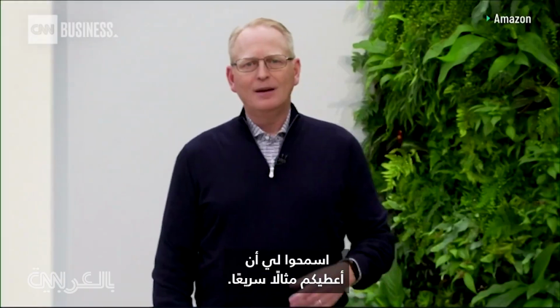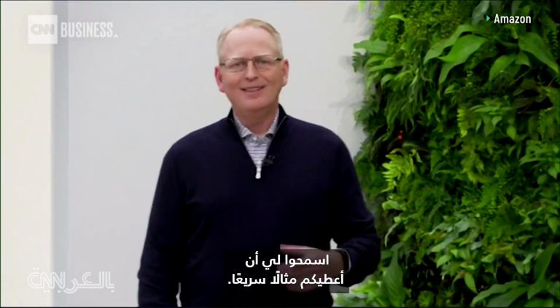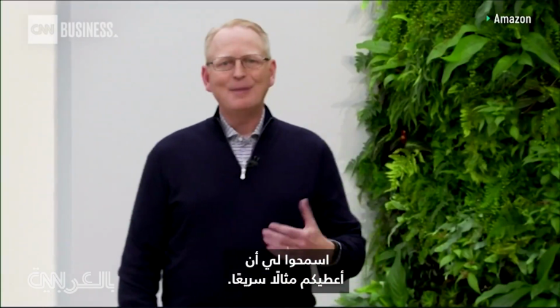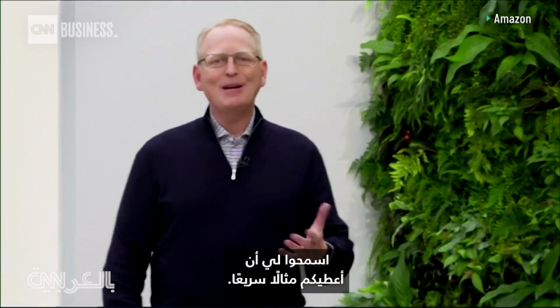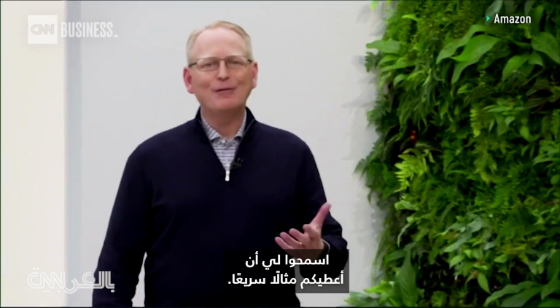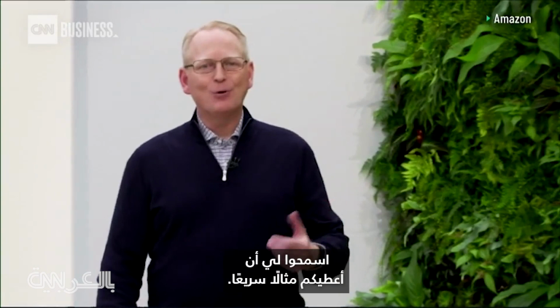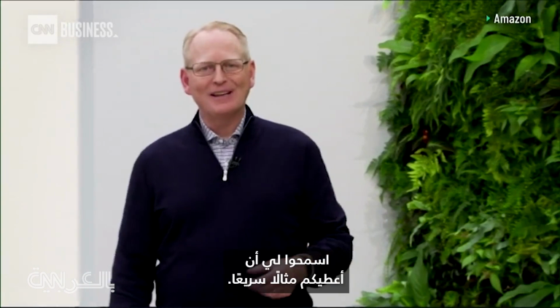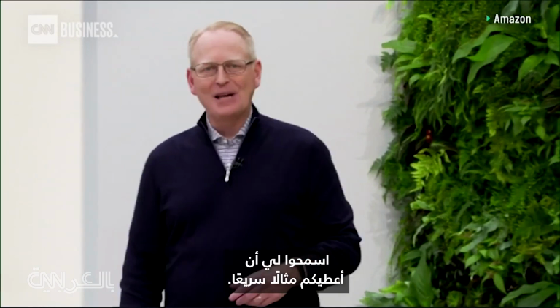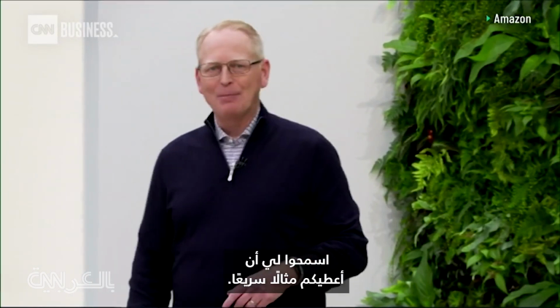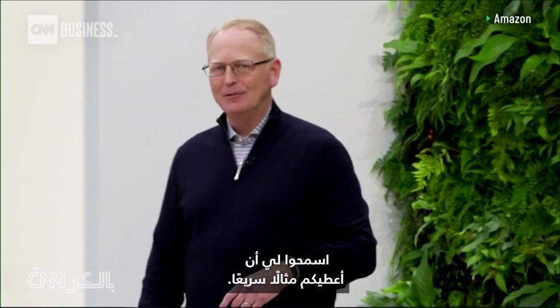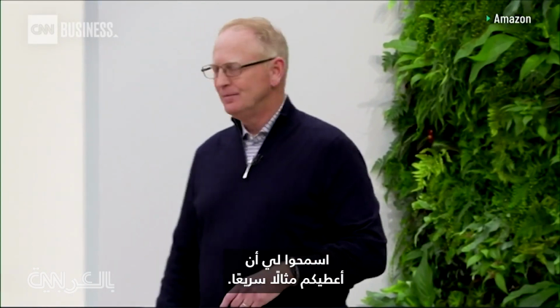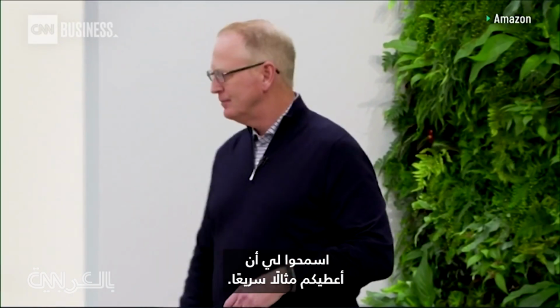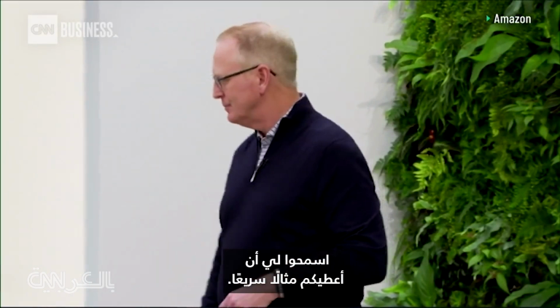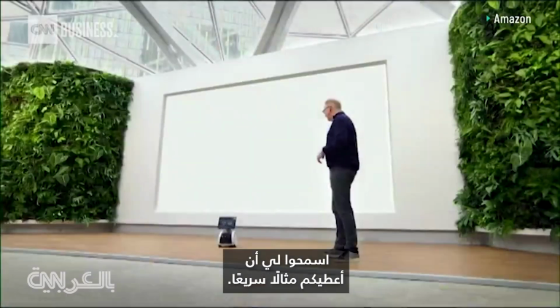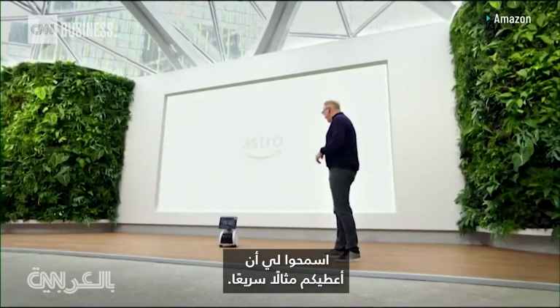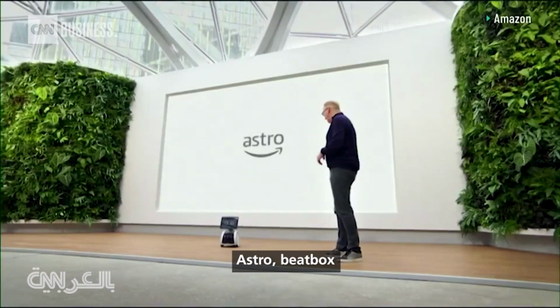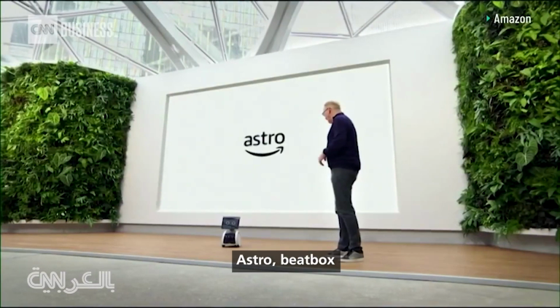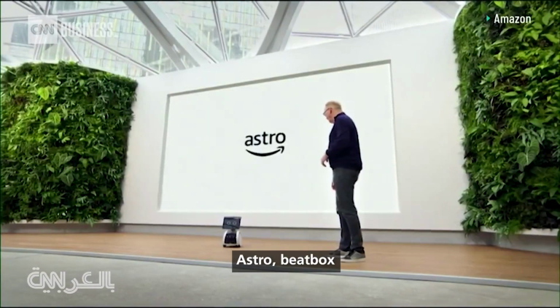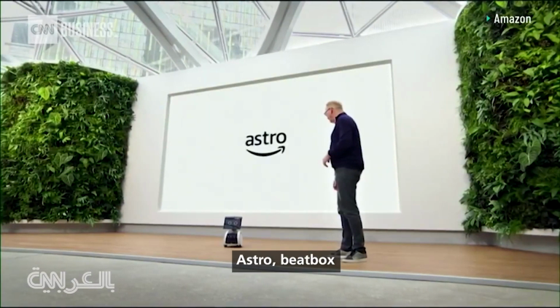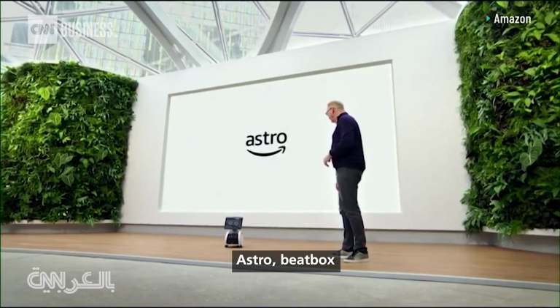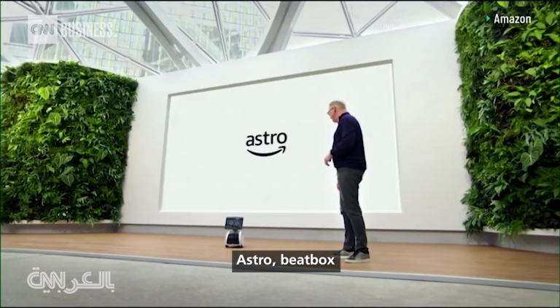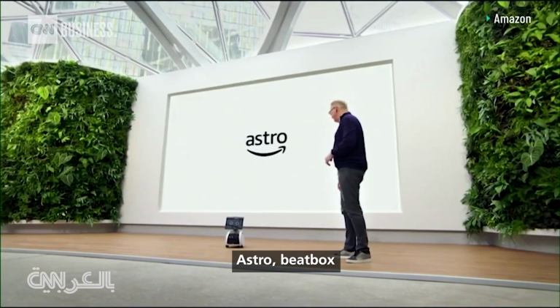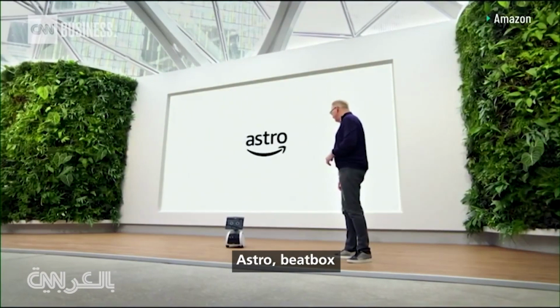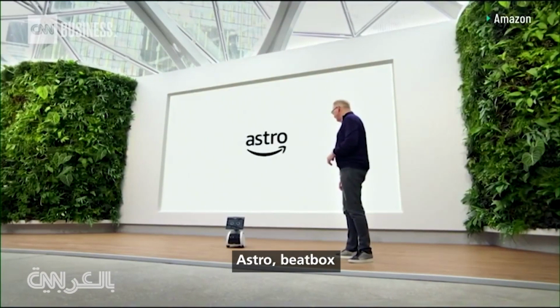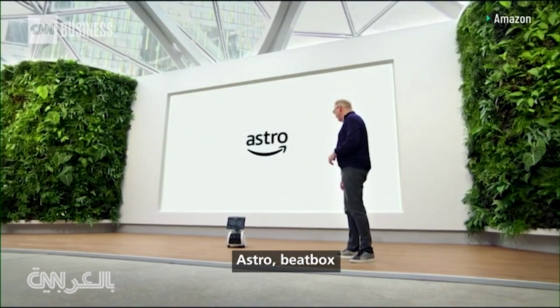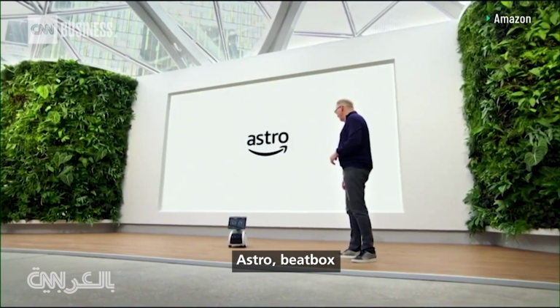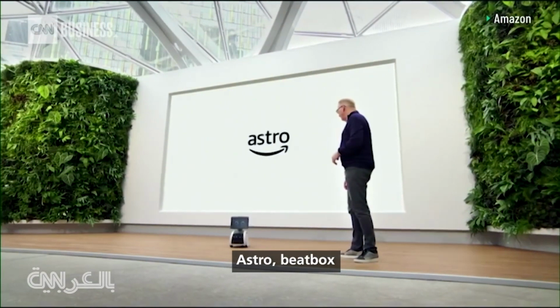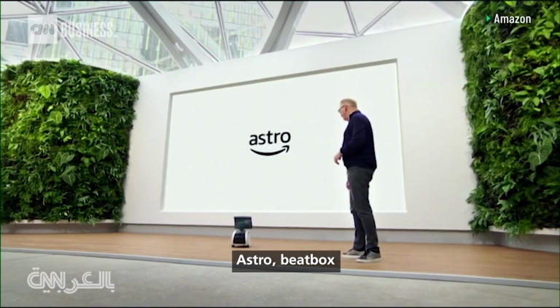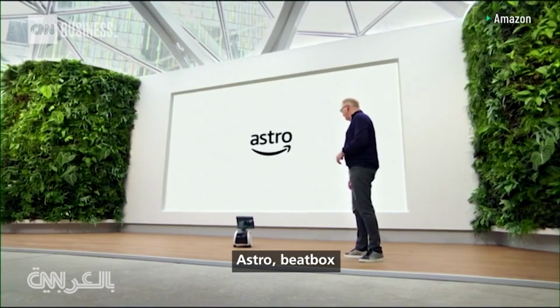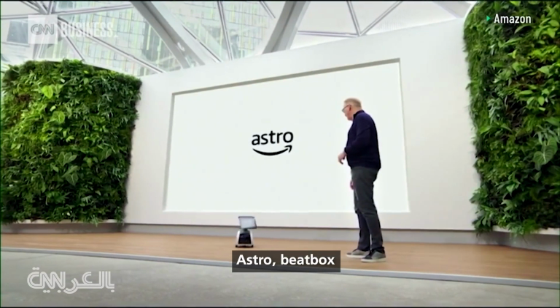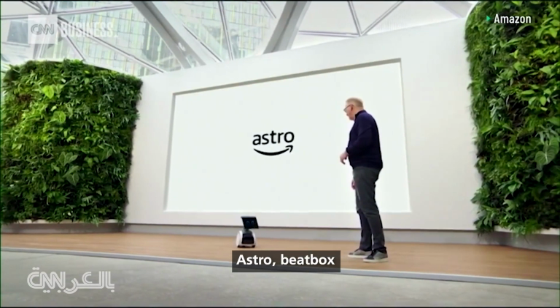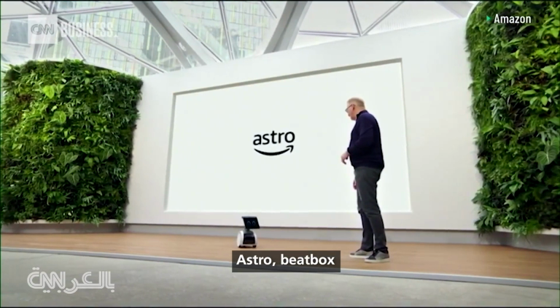Let me give you a quick example. Astro, beatbox.